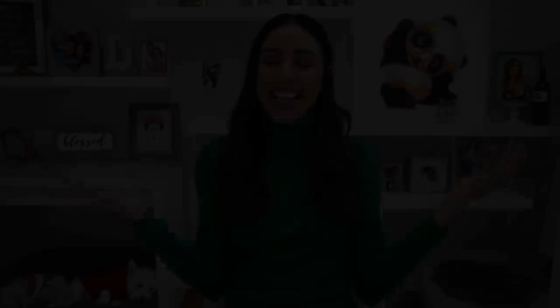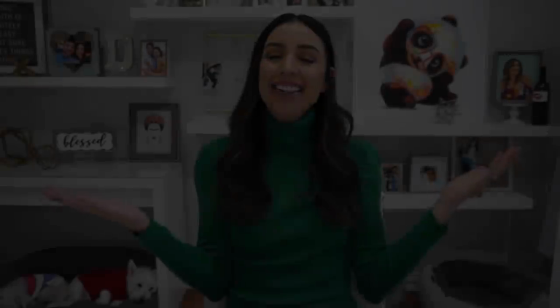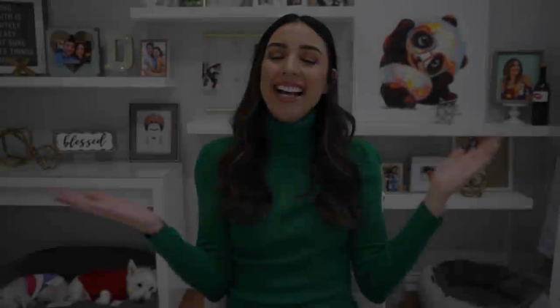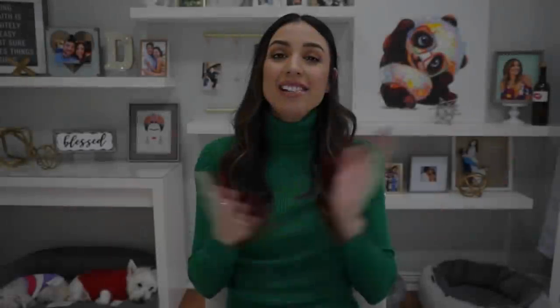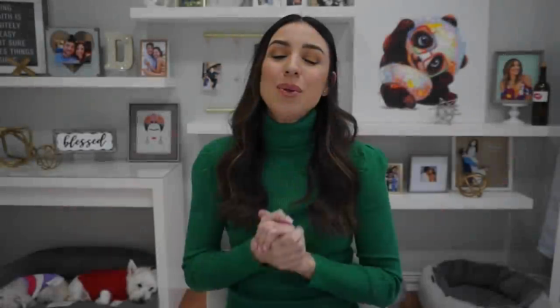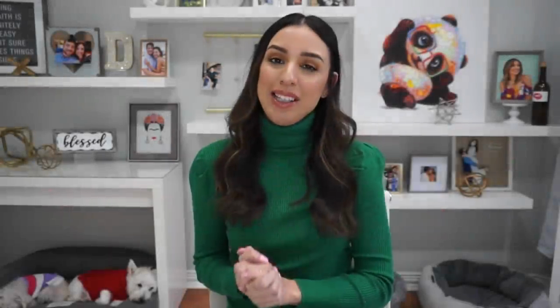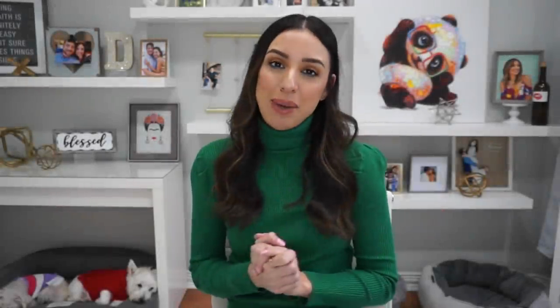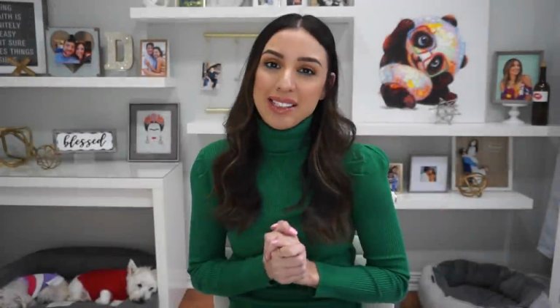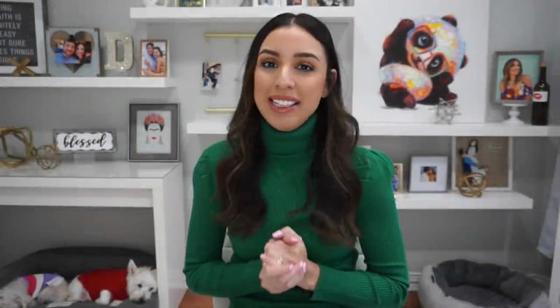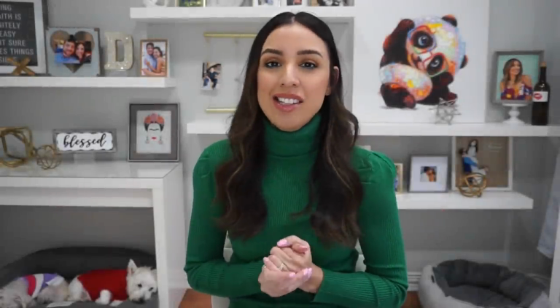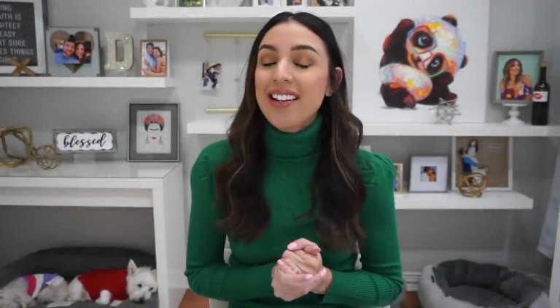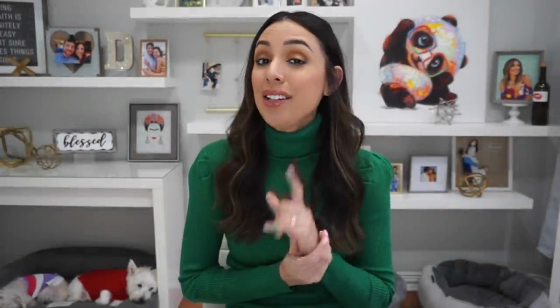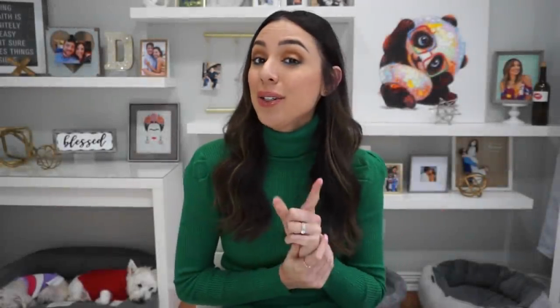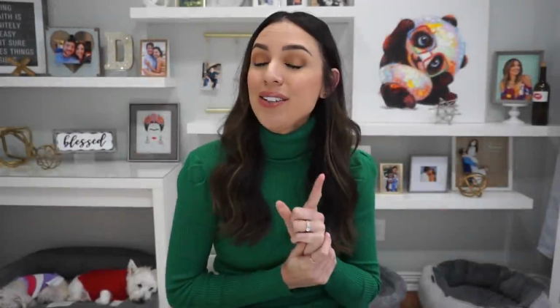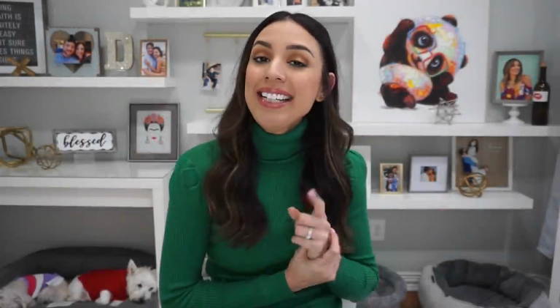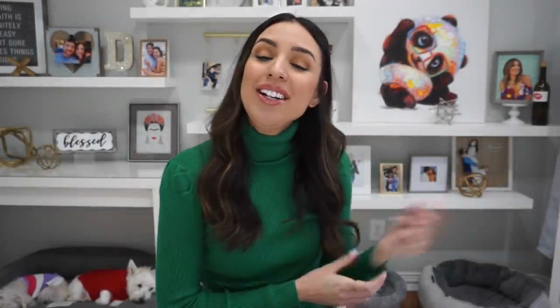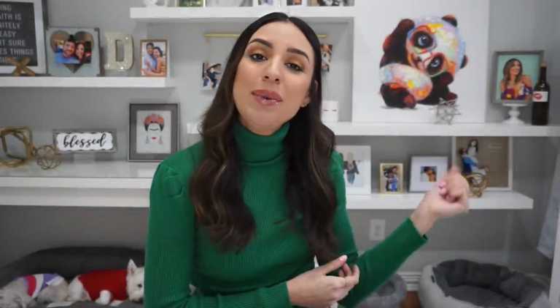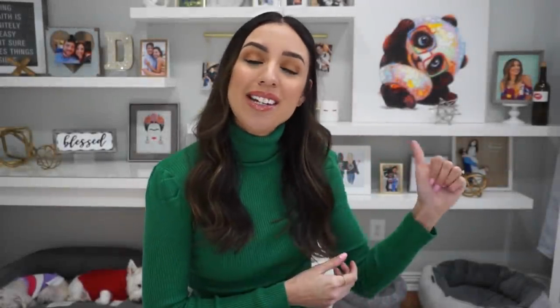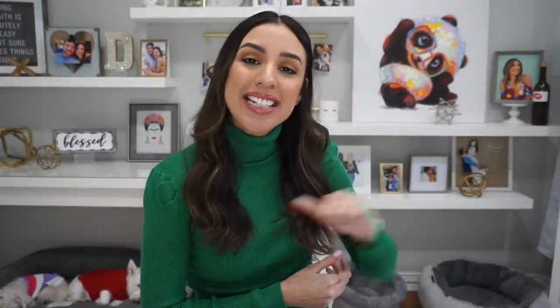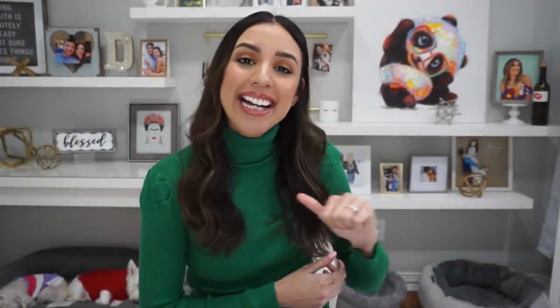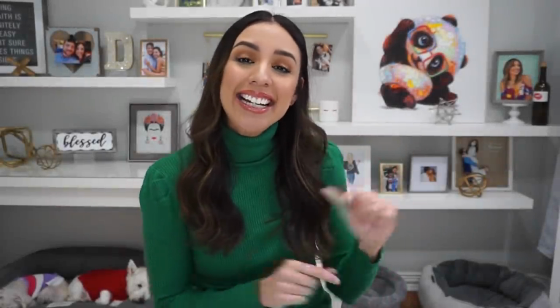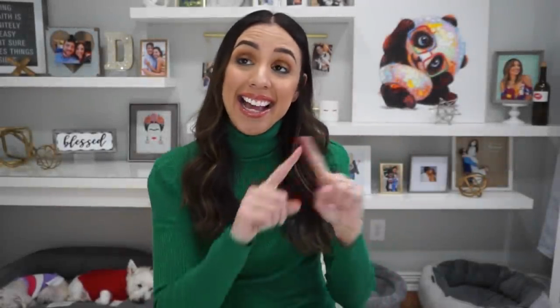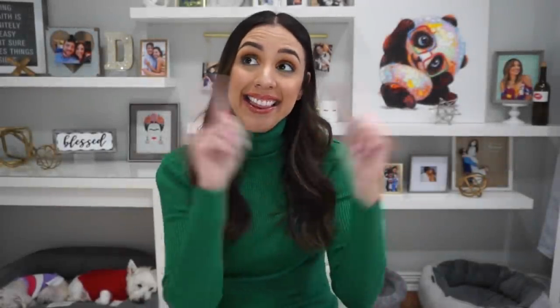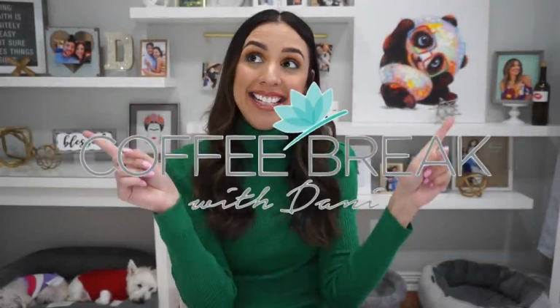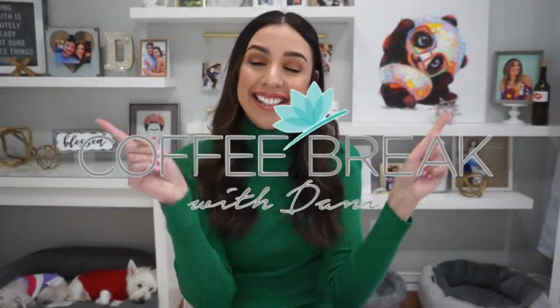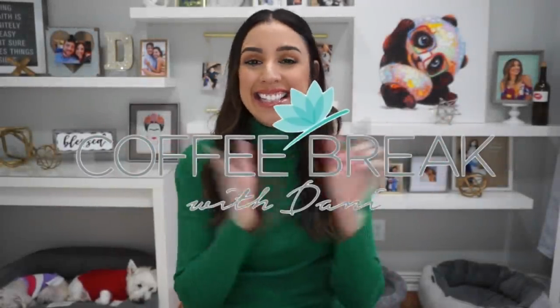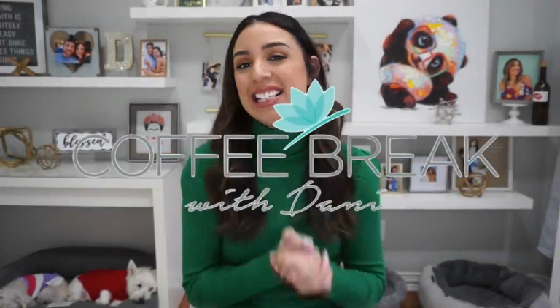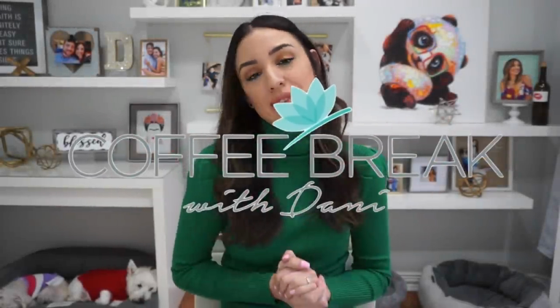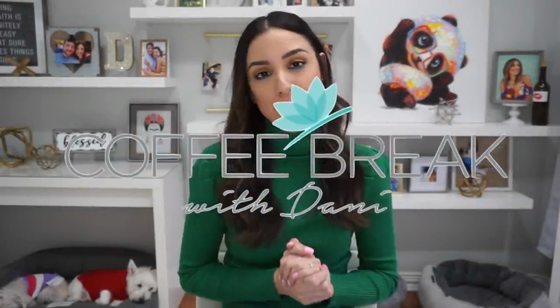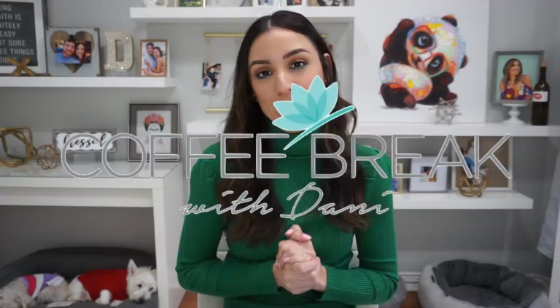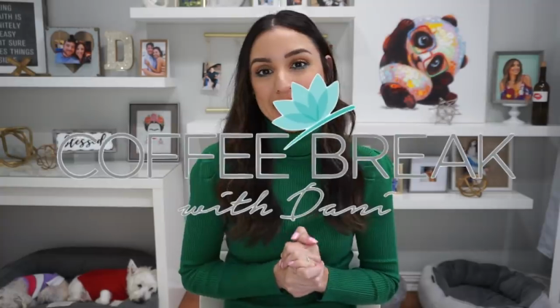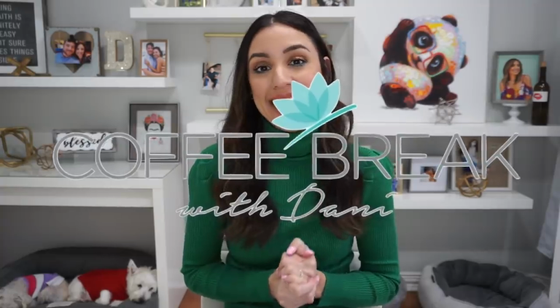Hey guys, welcome back to my channel. If you're new here, my name is Dani and this is Coffee Break with Dani.